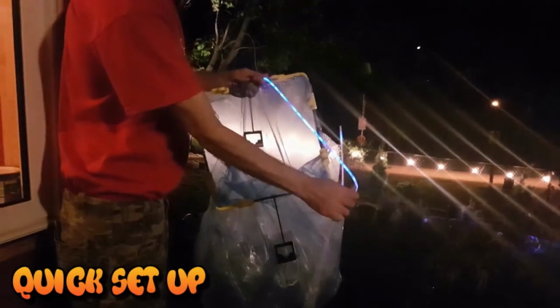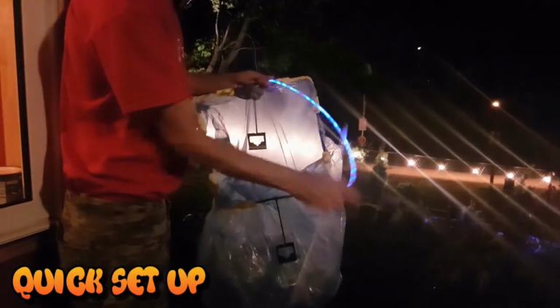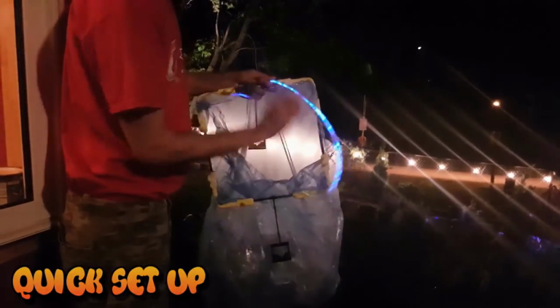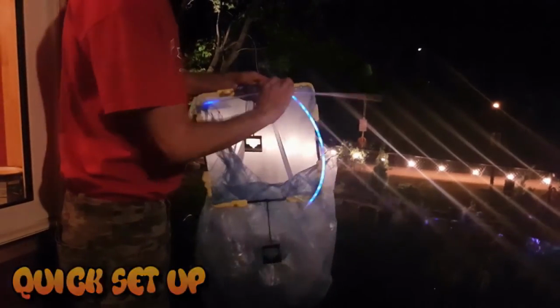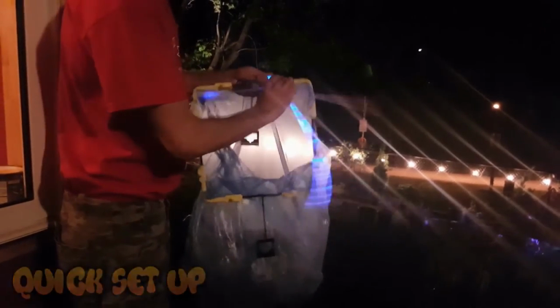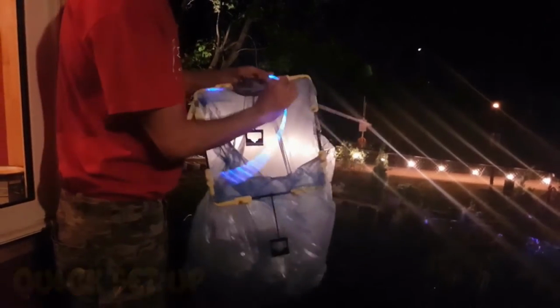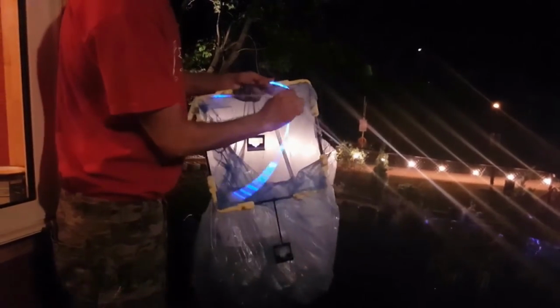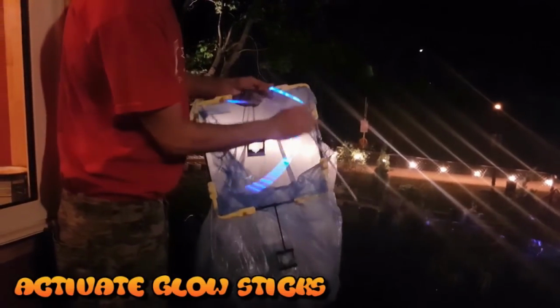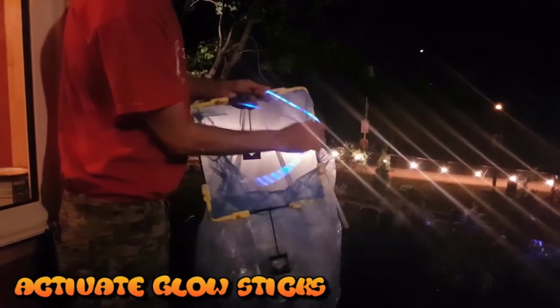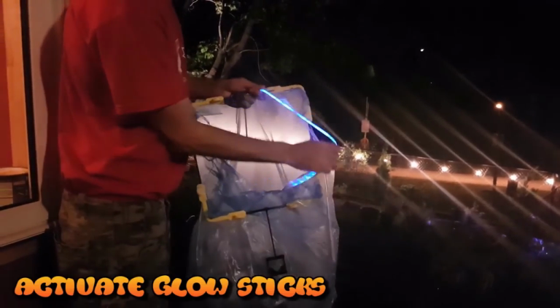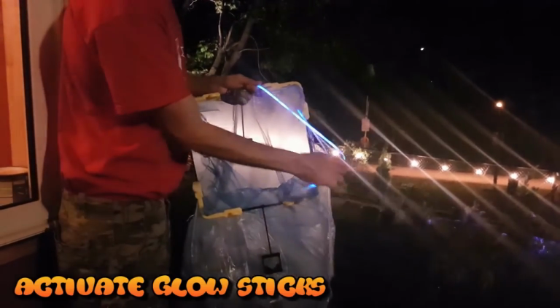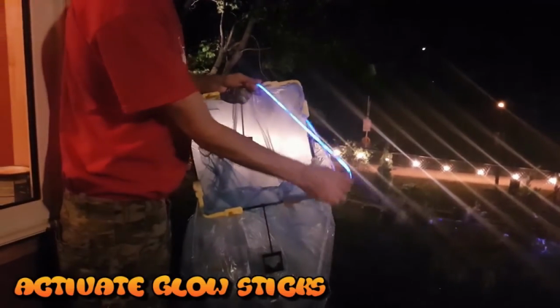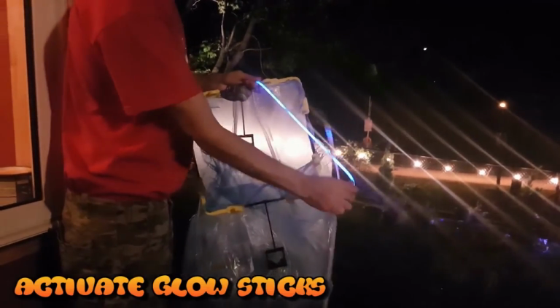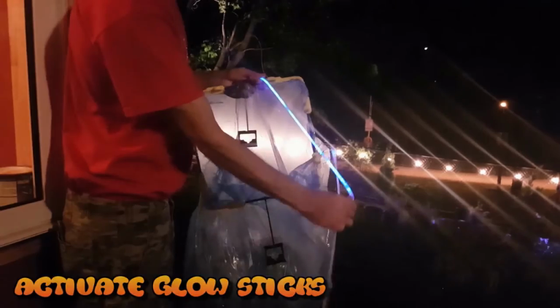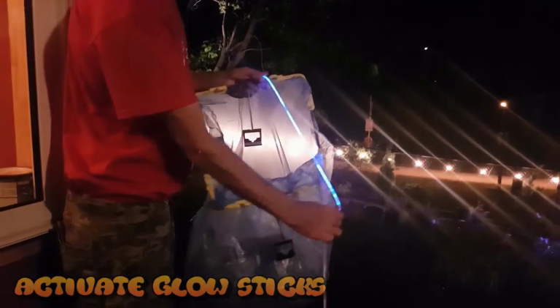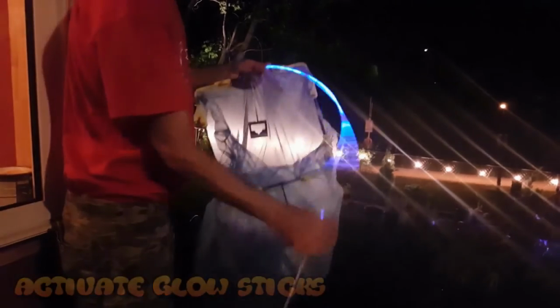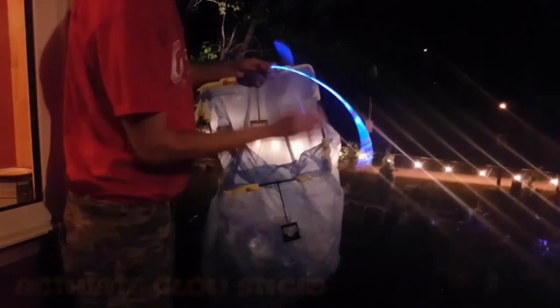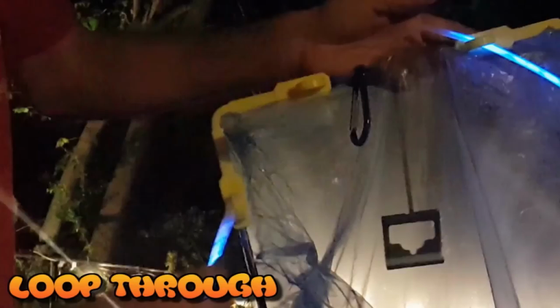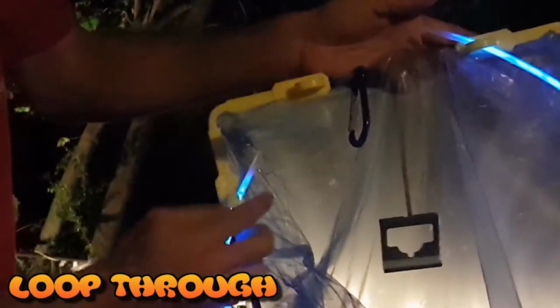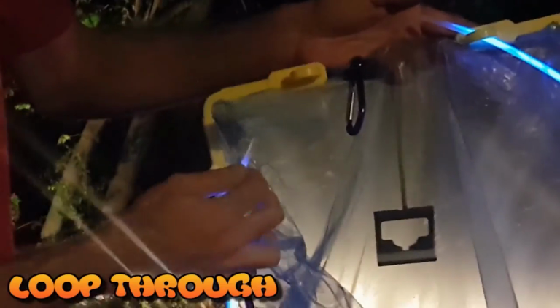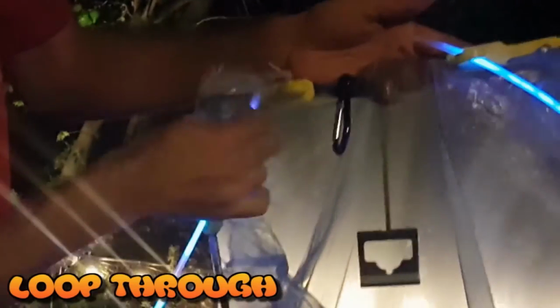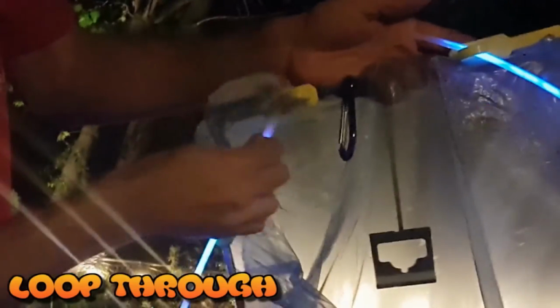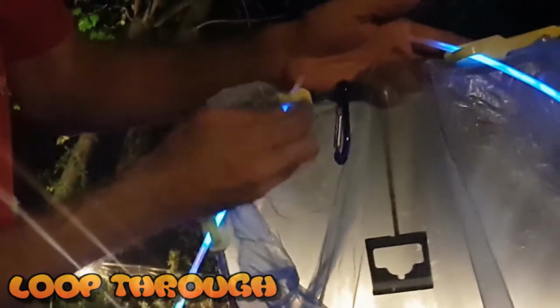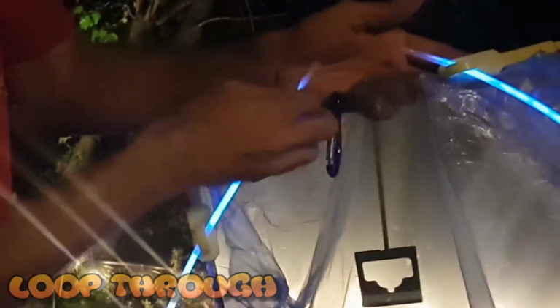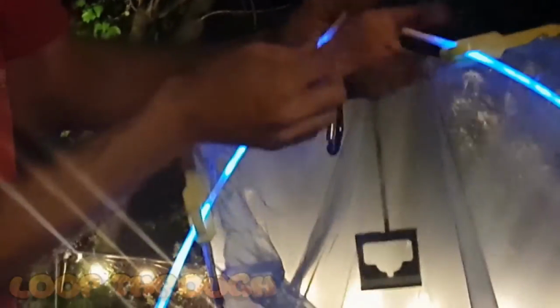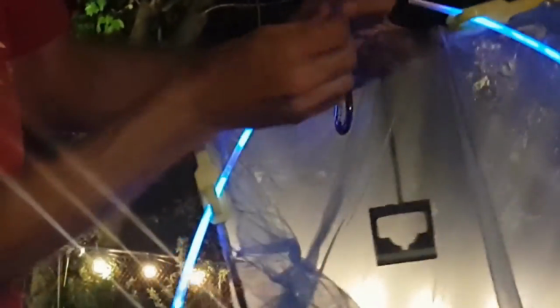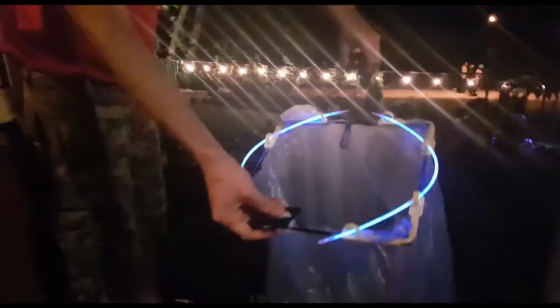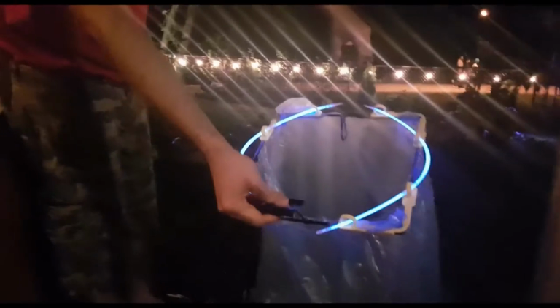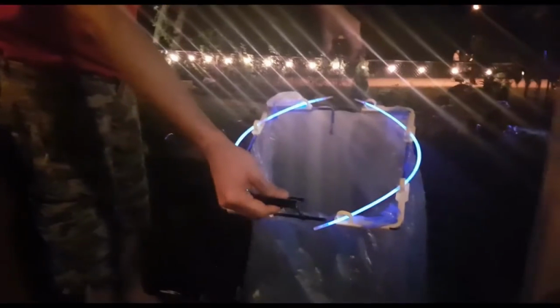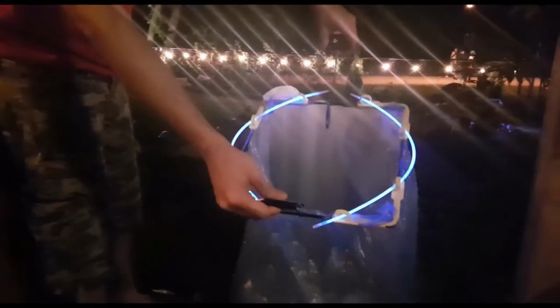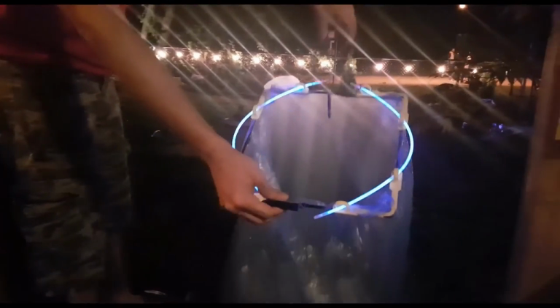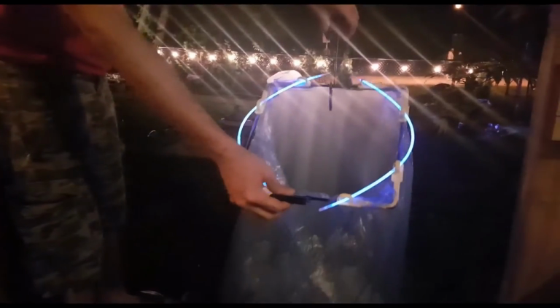Simply activate your glow sticks and pass them through the loops. That's it.